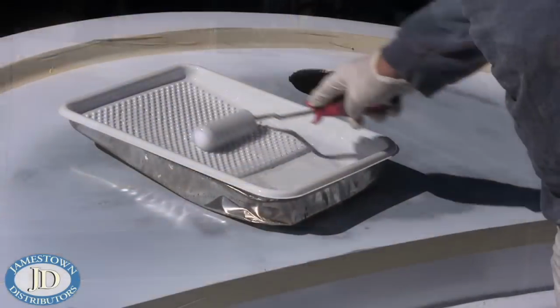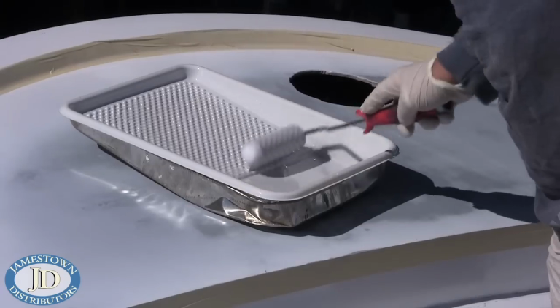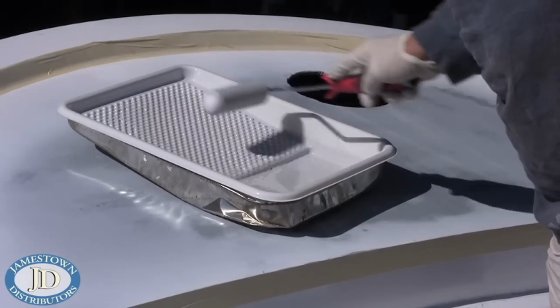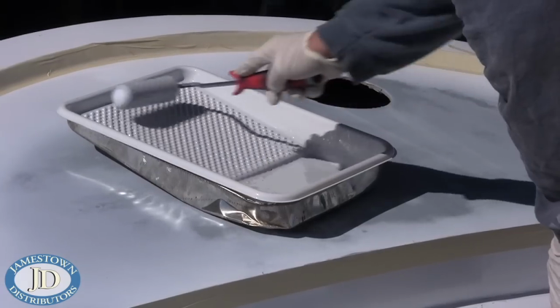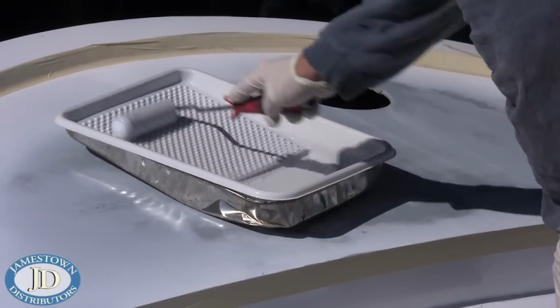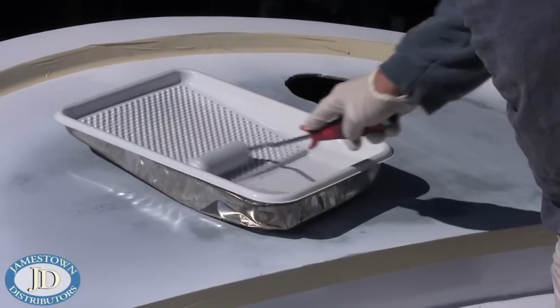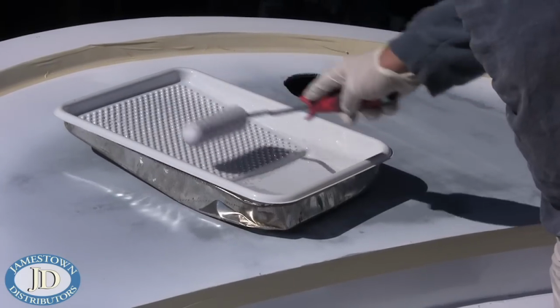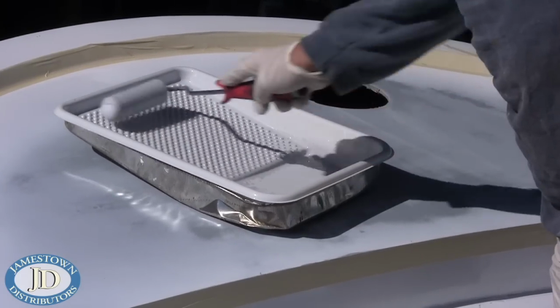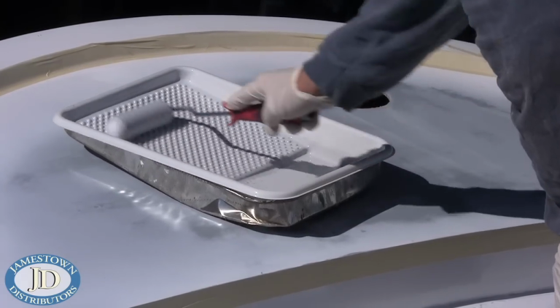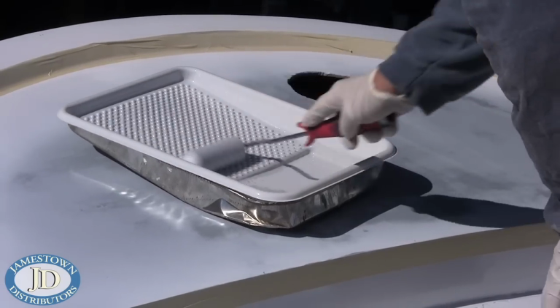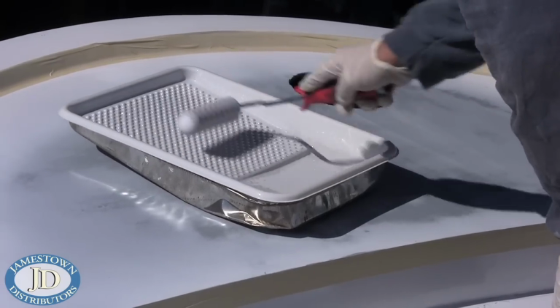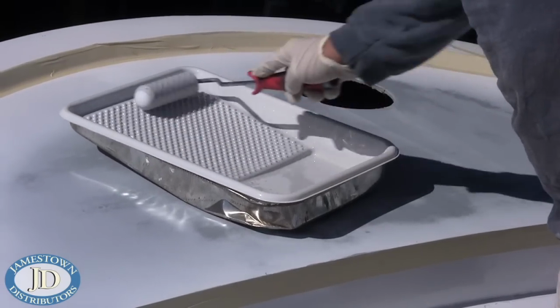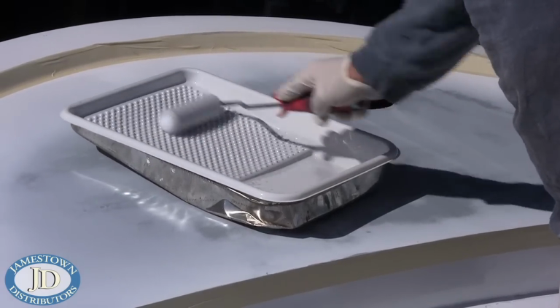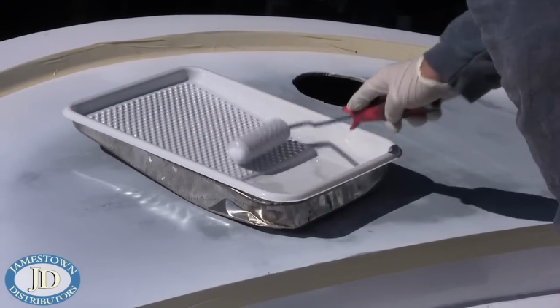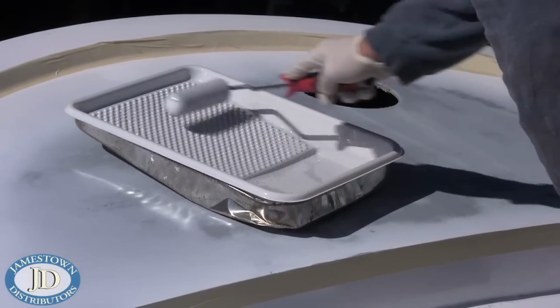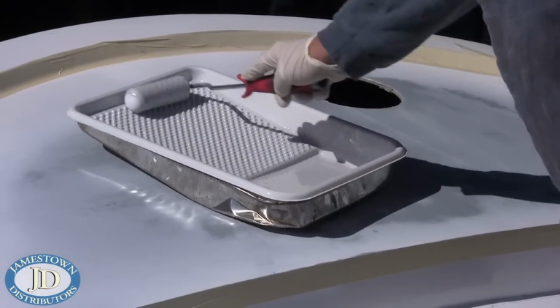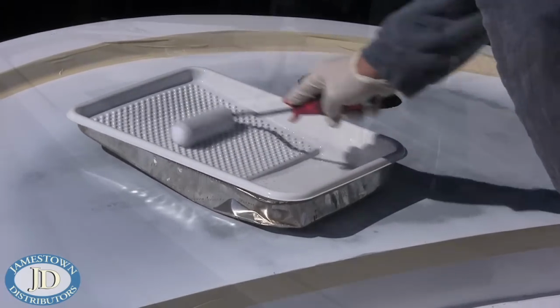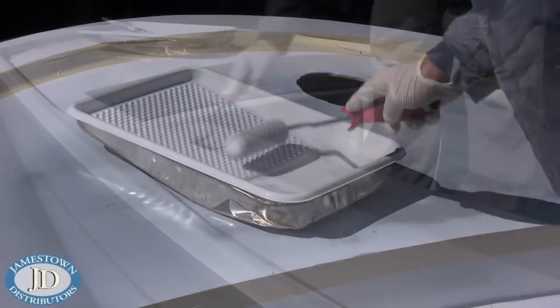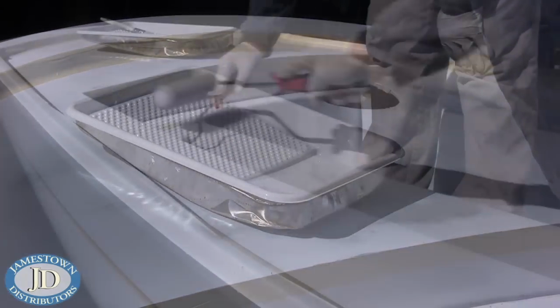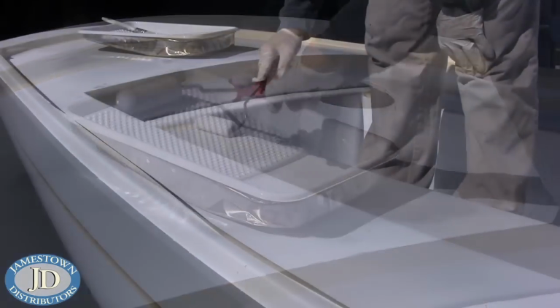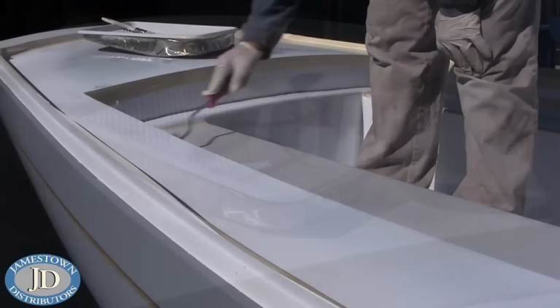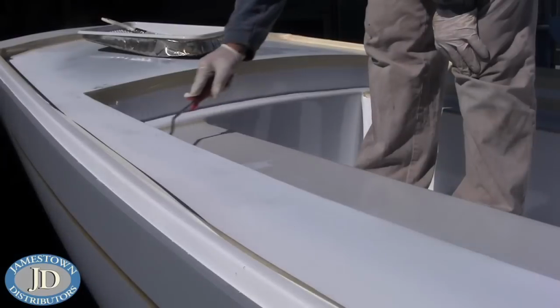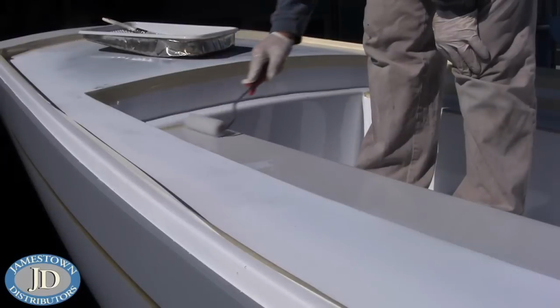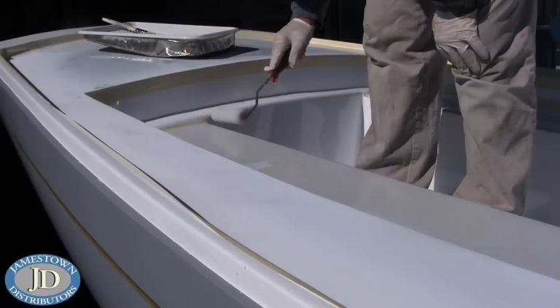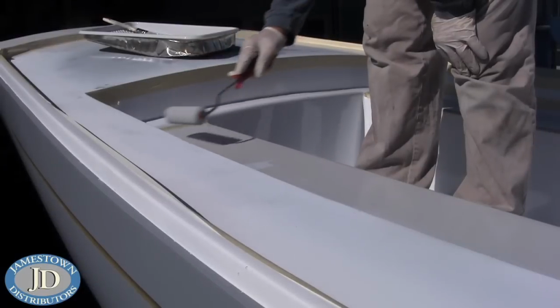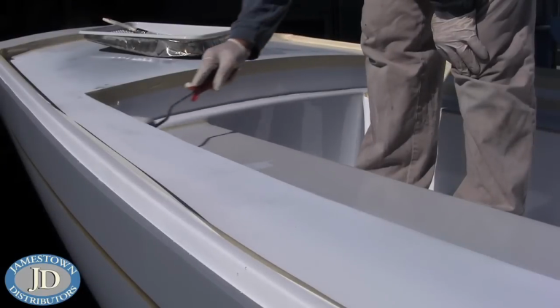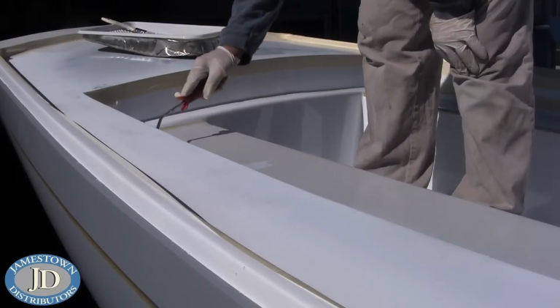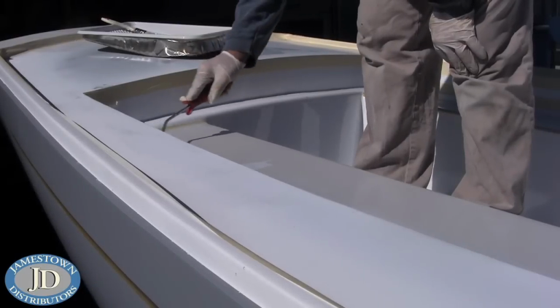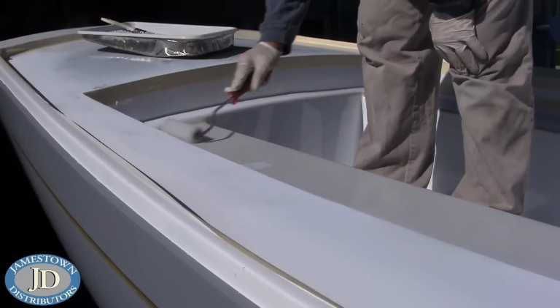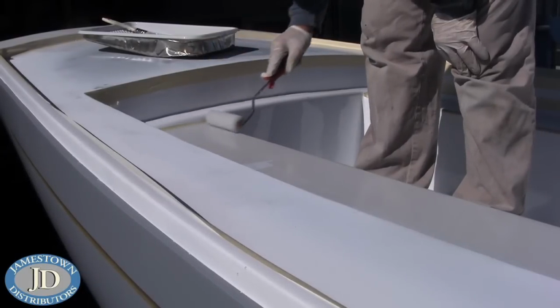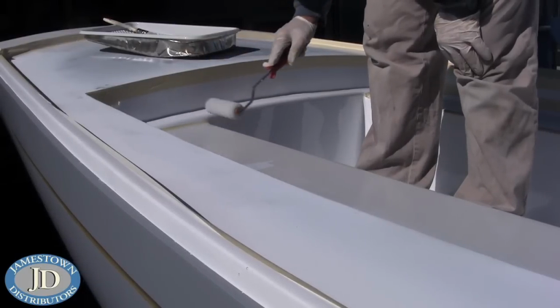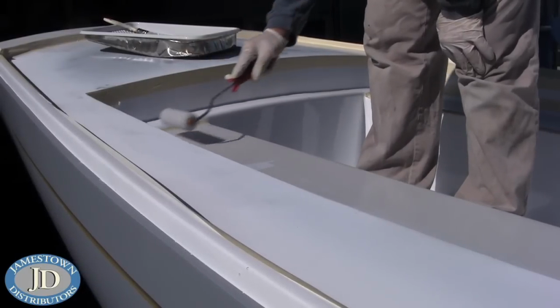Use a paint roller to roll on the paint. In this project, Skip used Interlux Perfection.